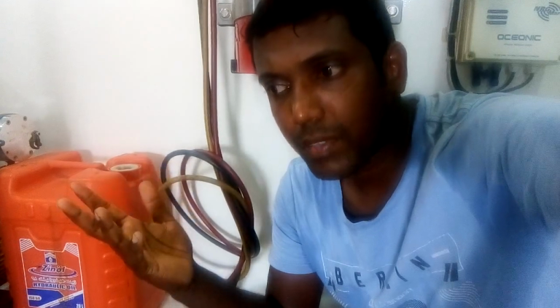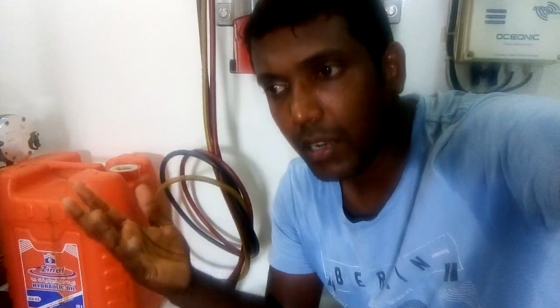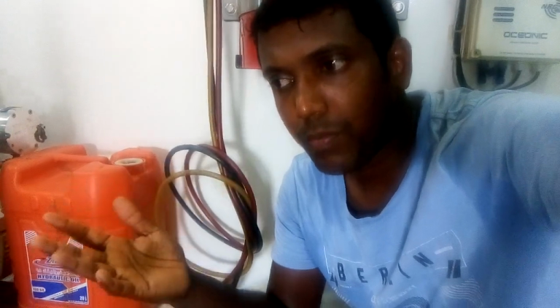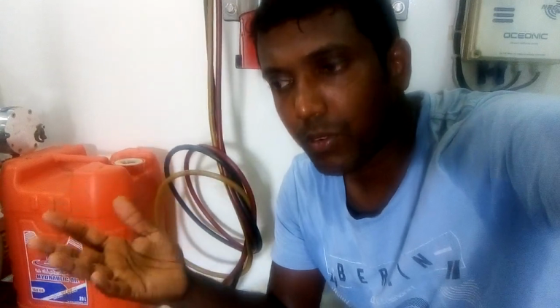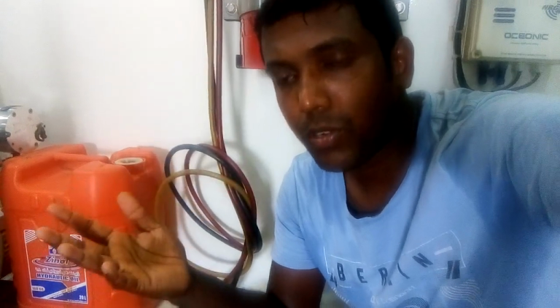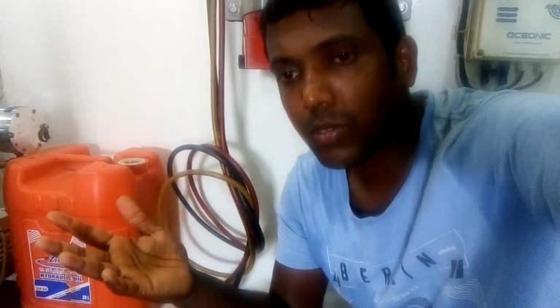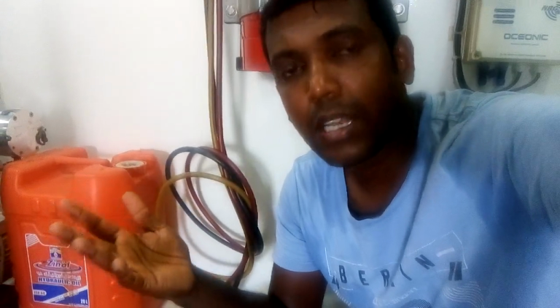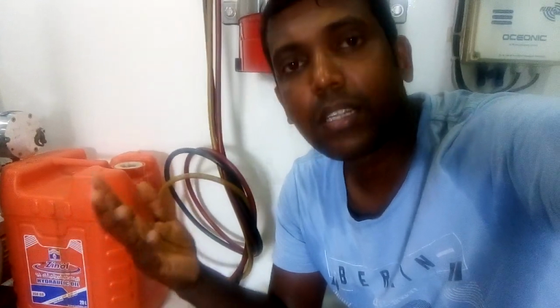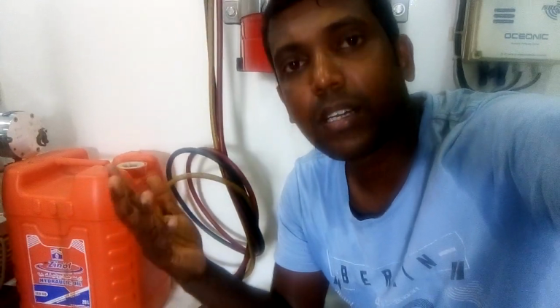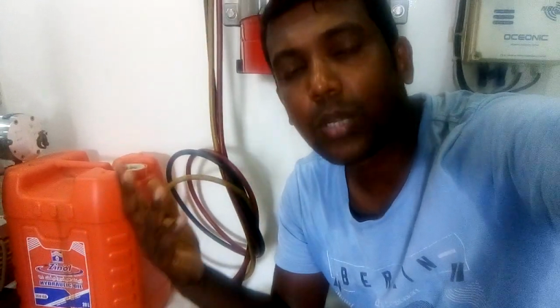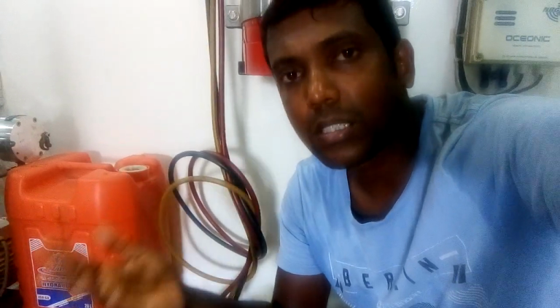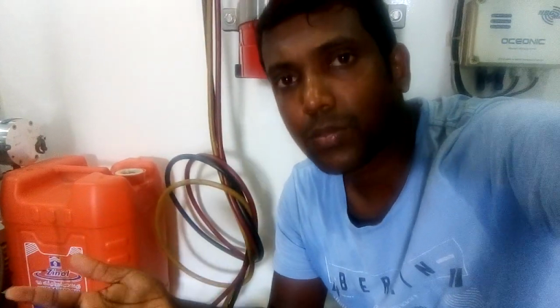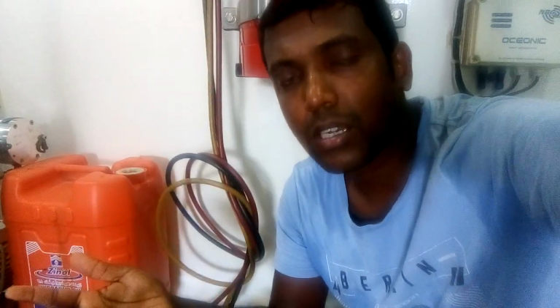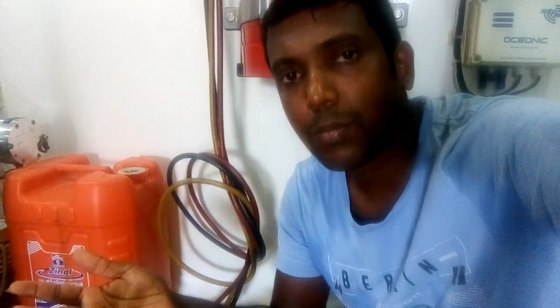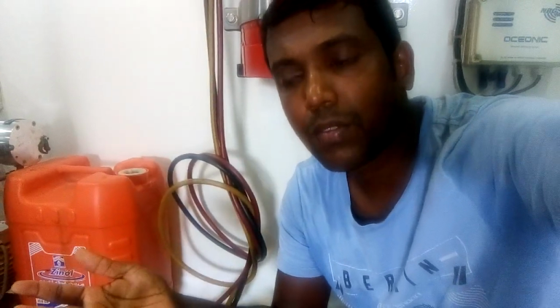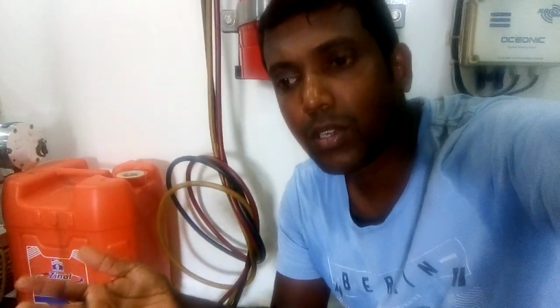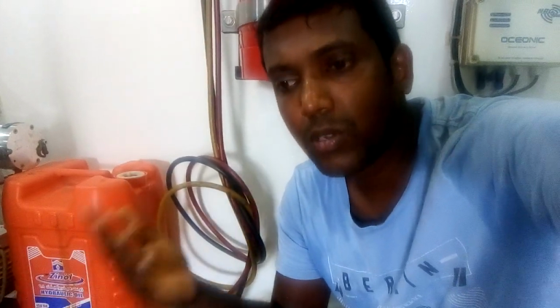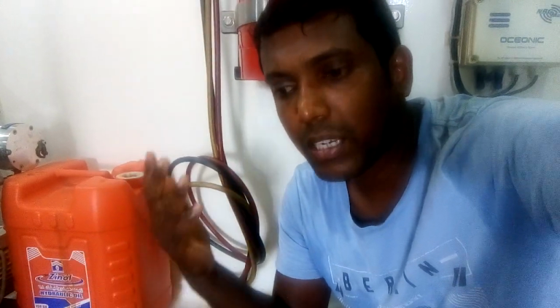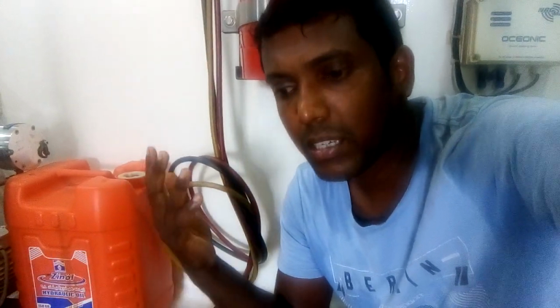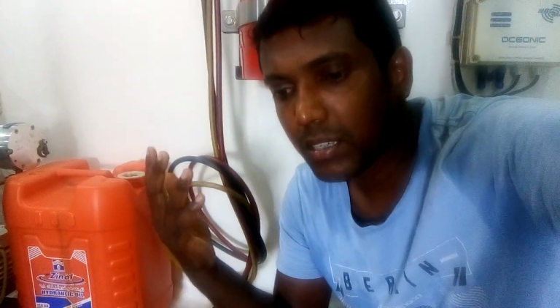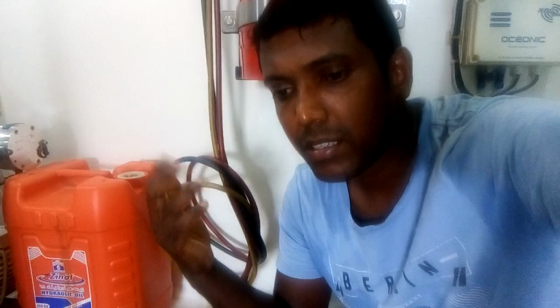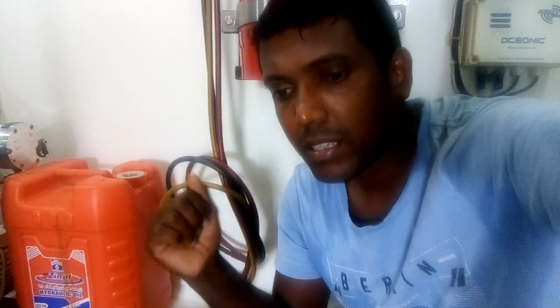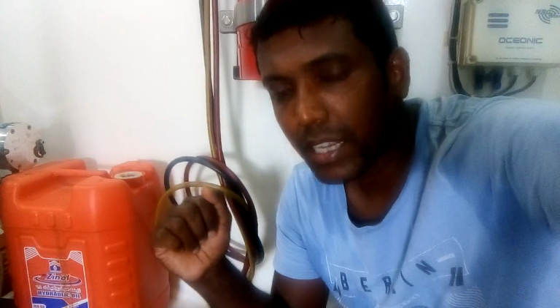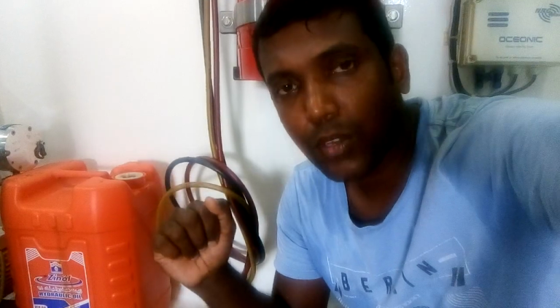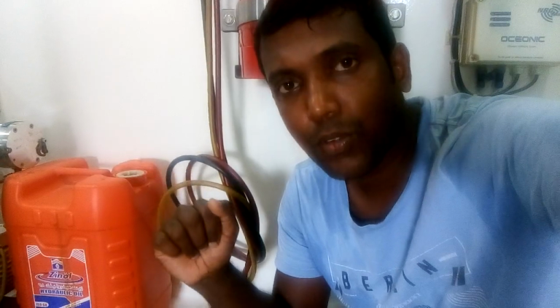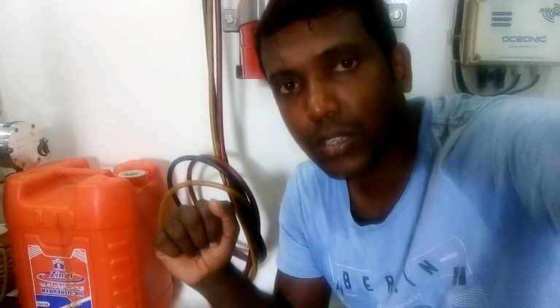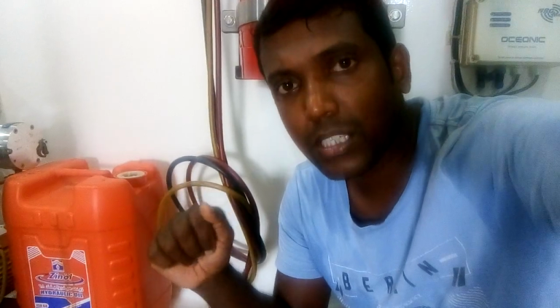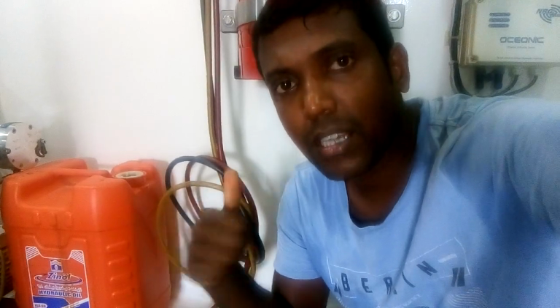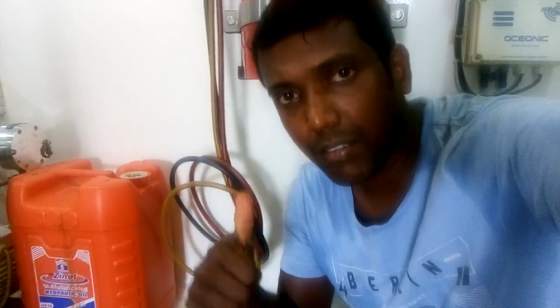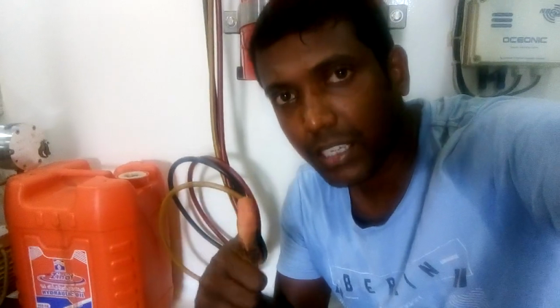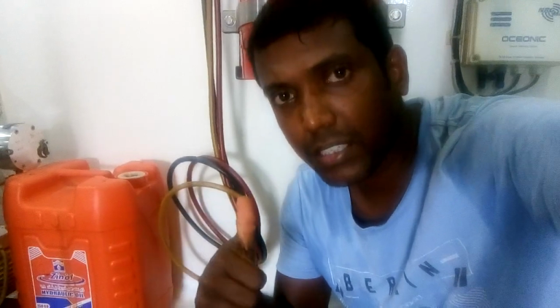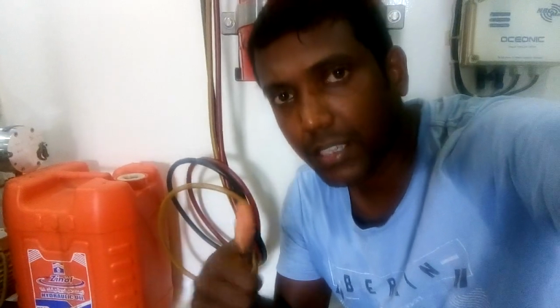I hope this video was helpful for you. Please subscribe to my channel and thank you for watching. Have a nice day.